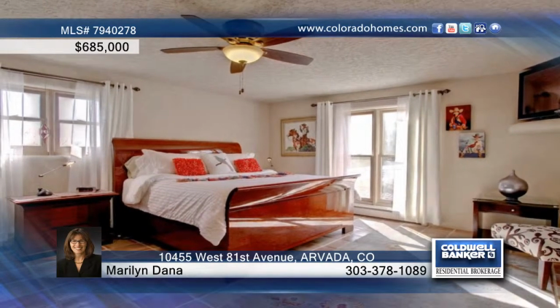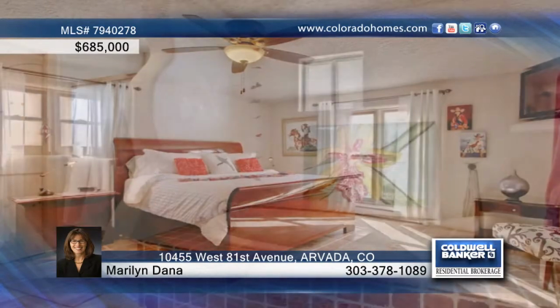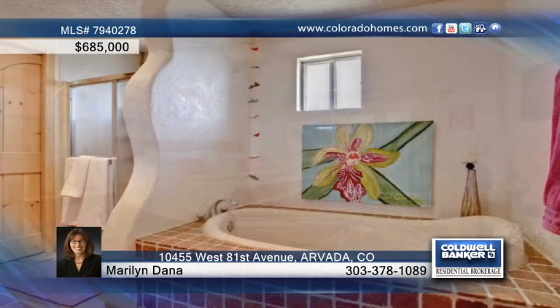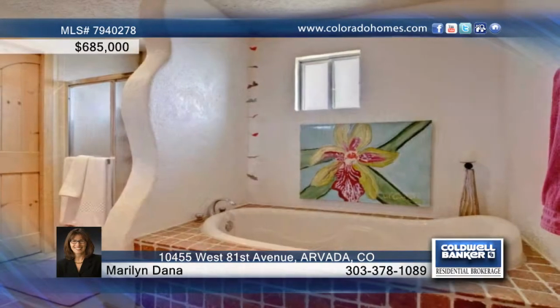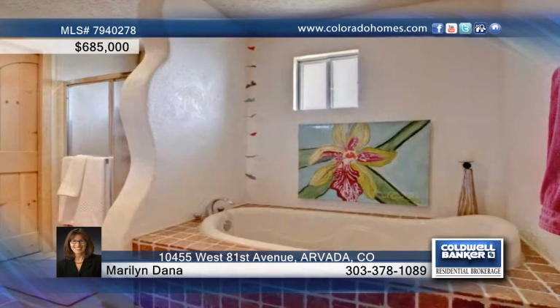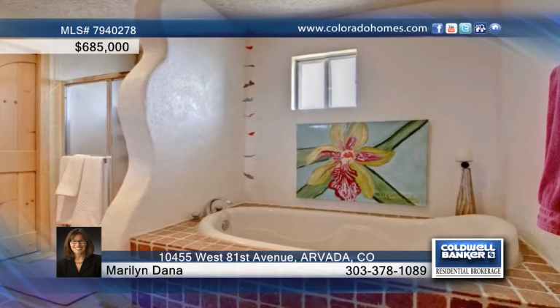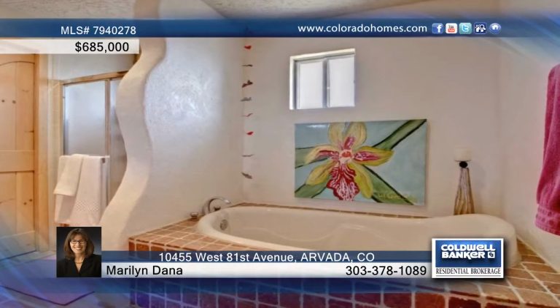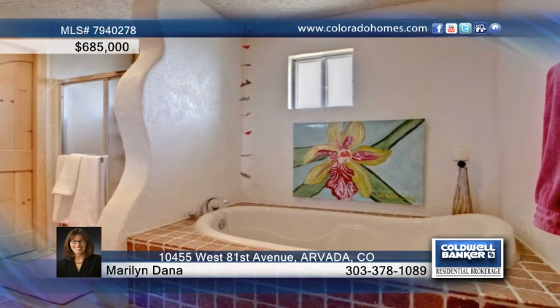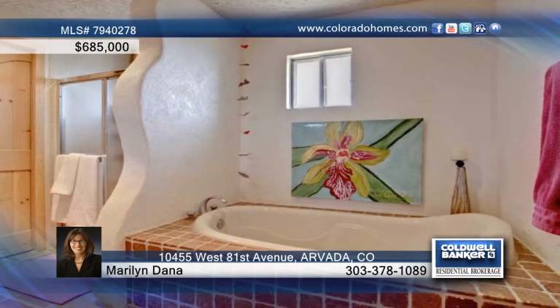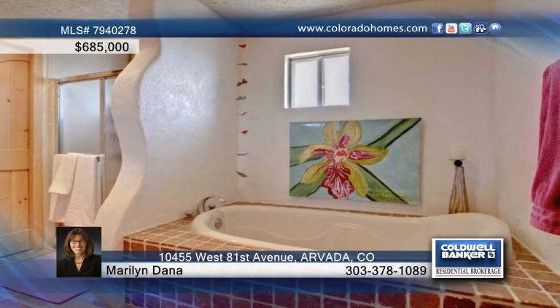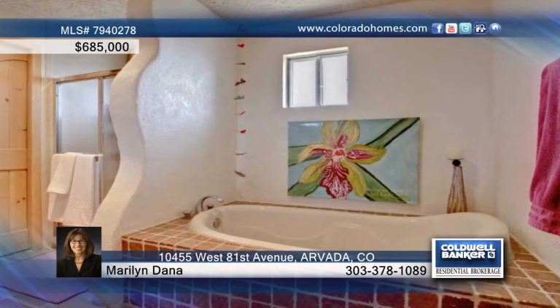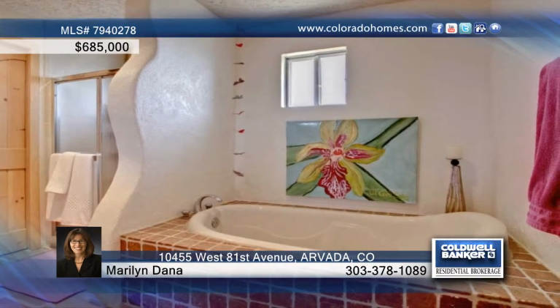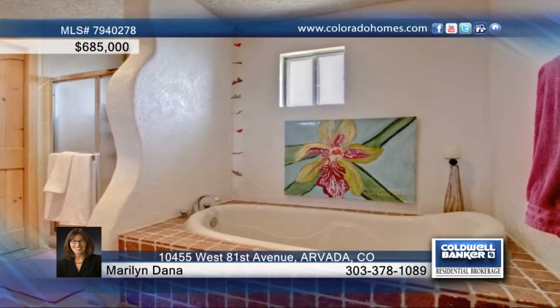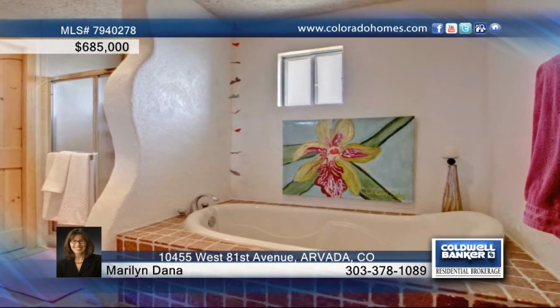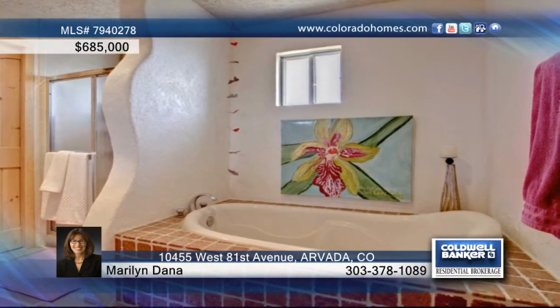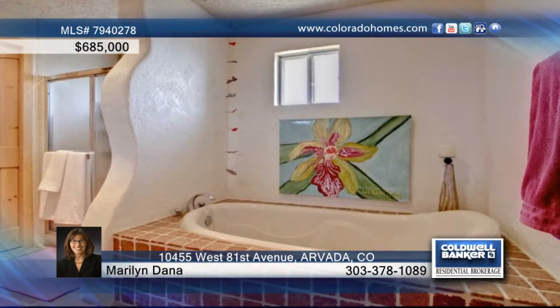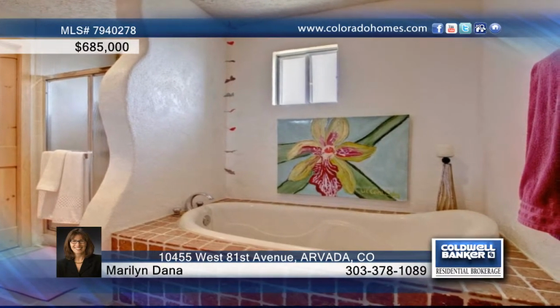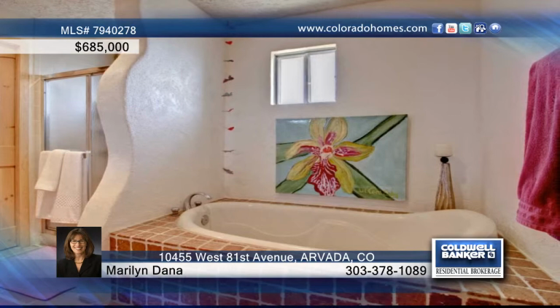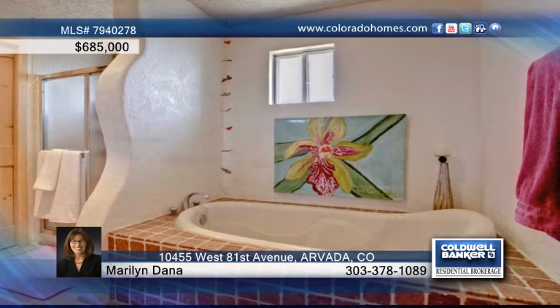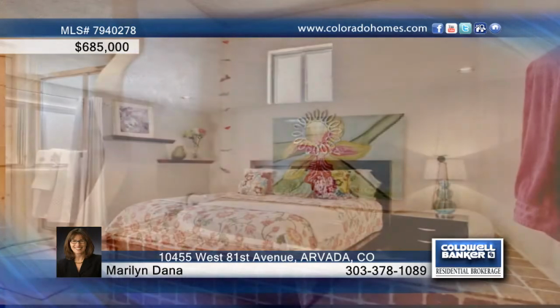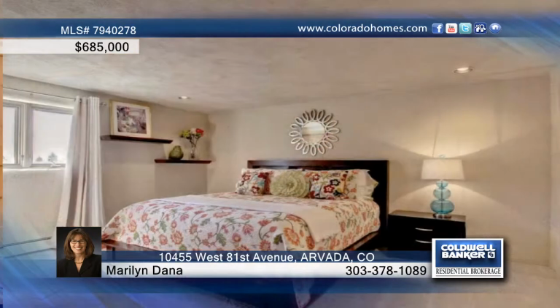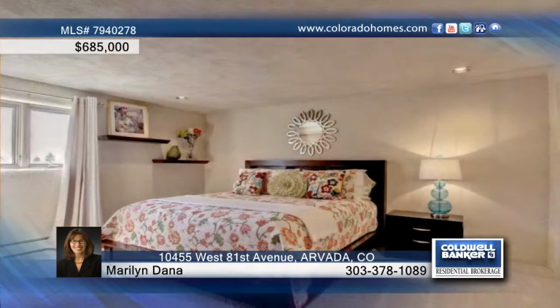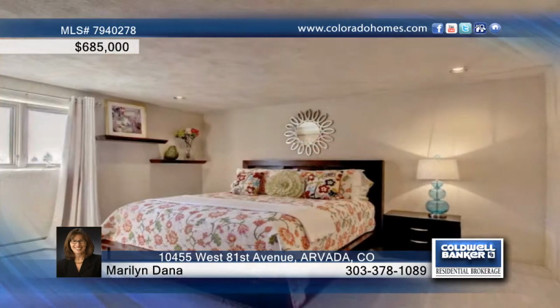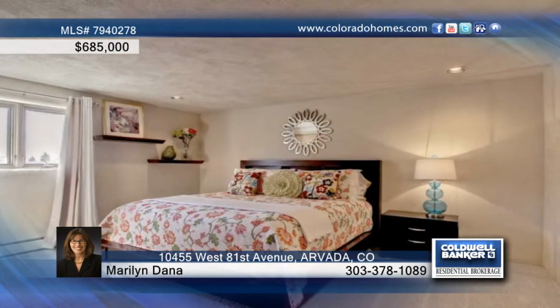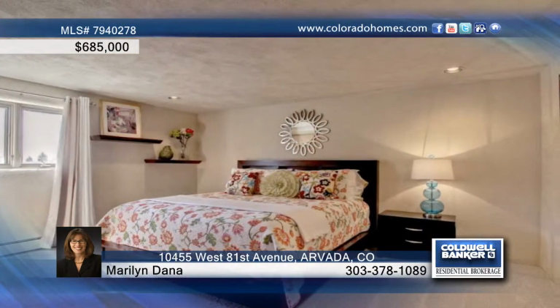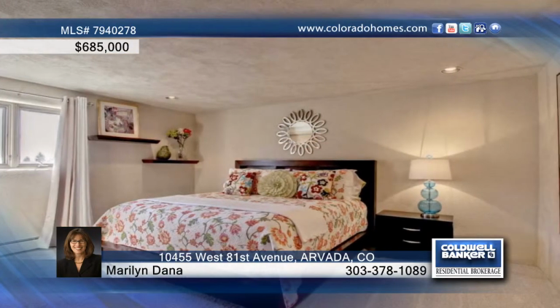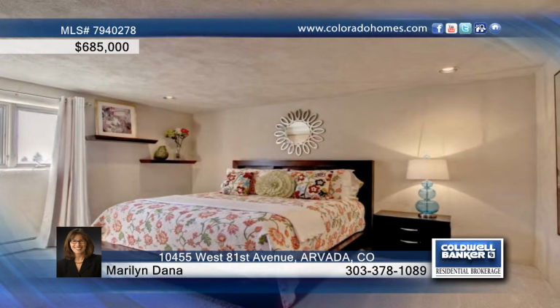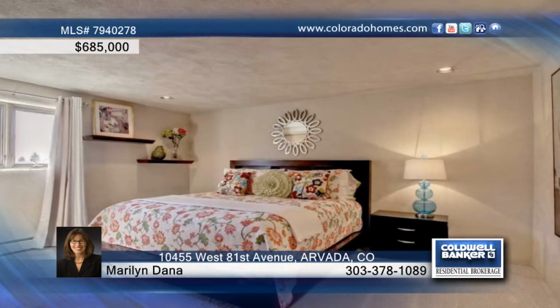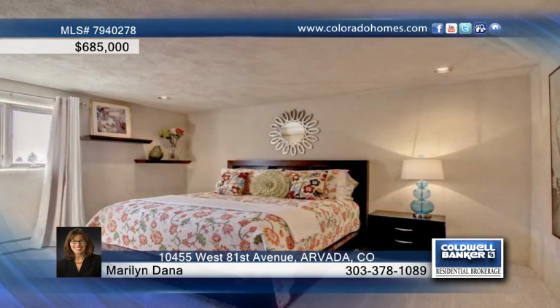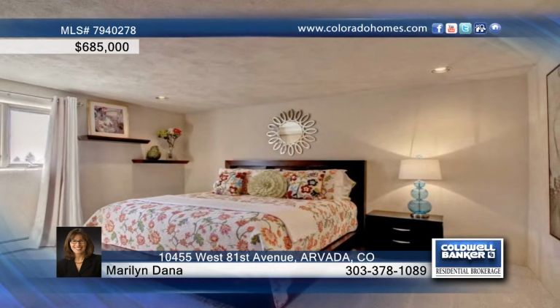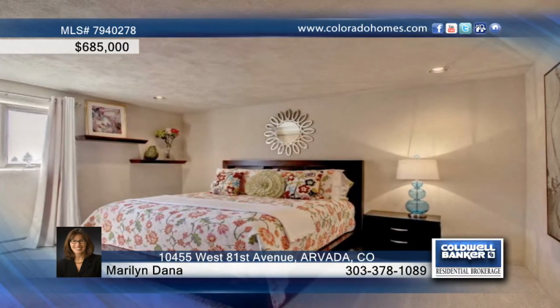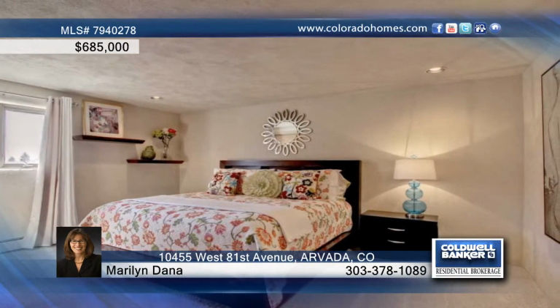The kitchen is flooded with light and energy. New stainless appliances make cooking your culinary masterpiece a breeze.